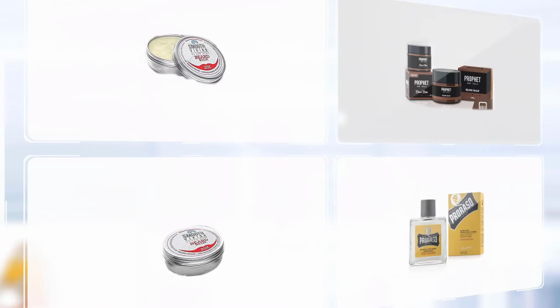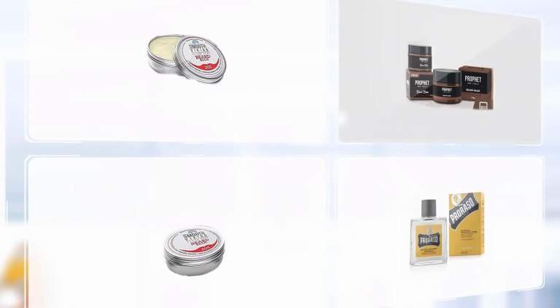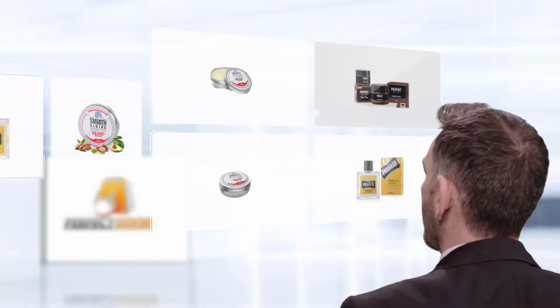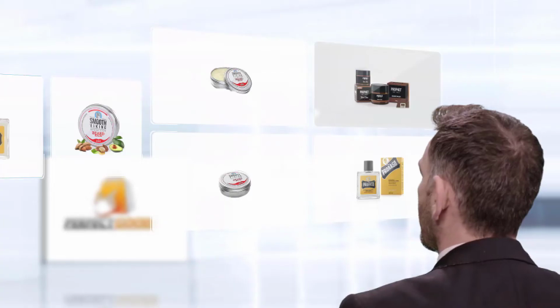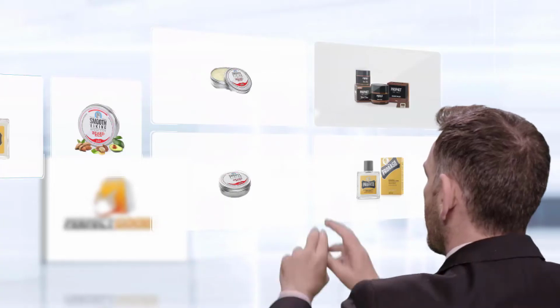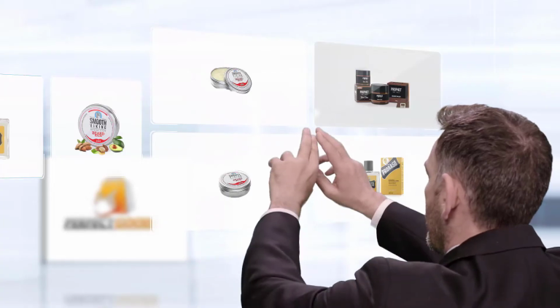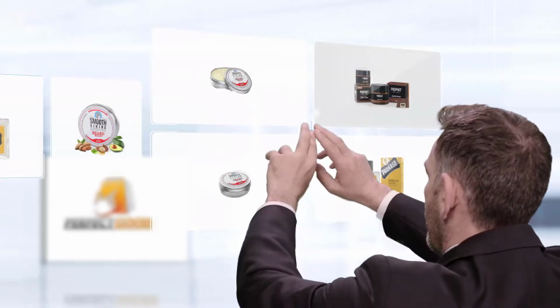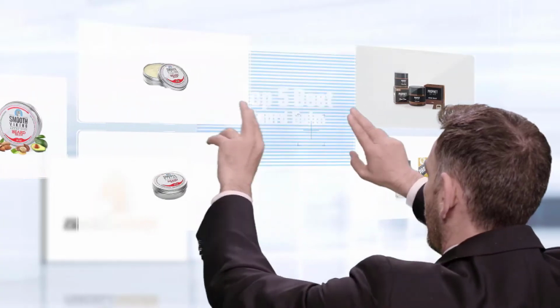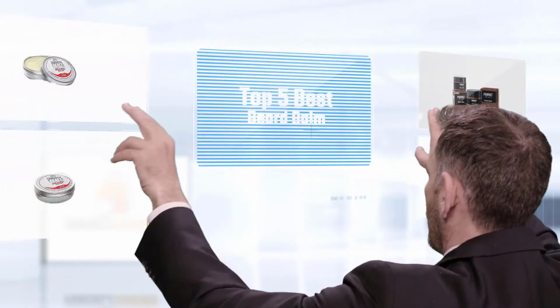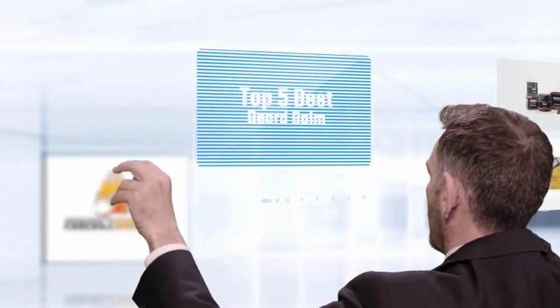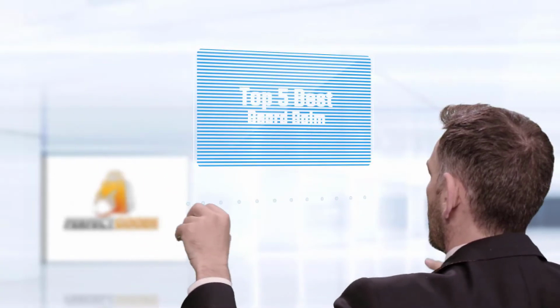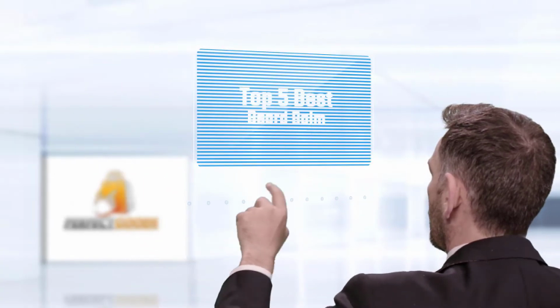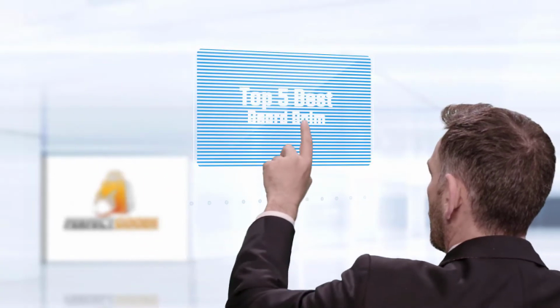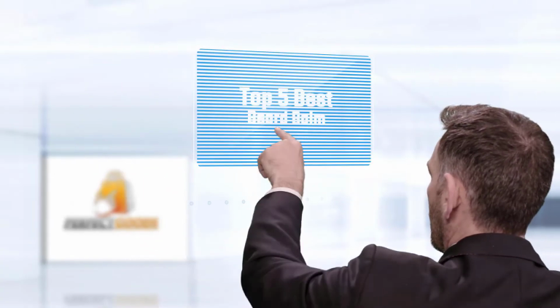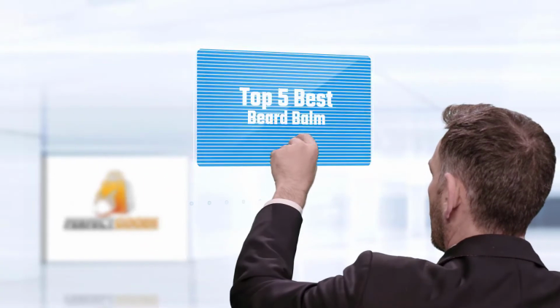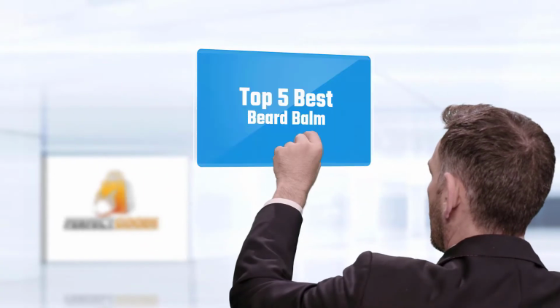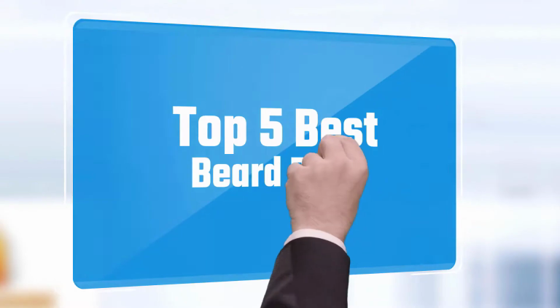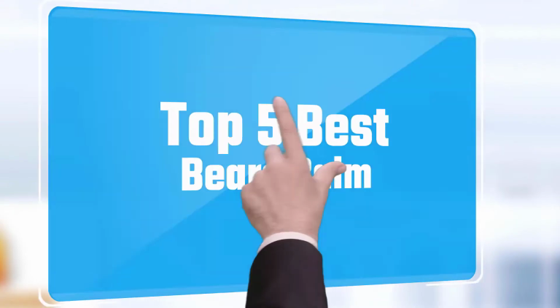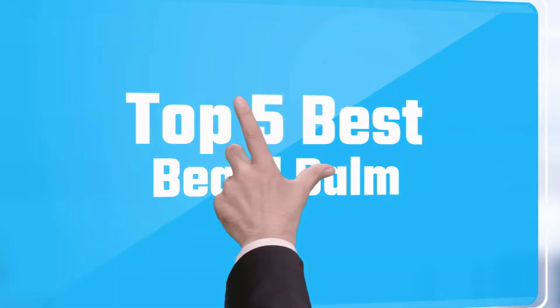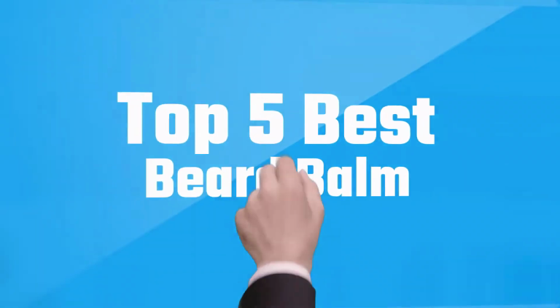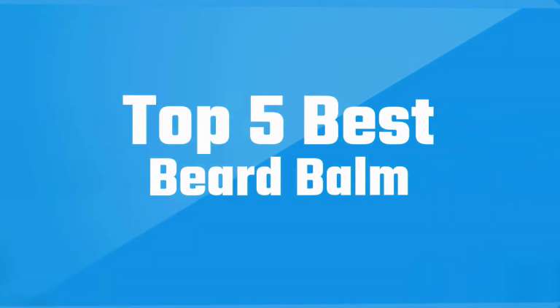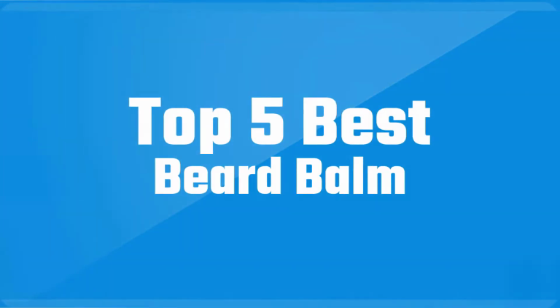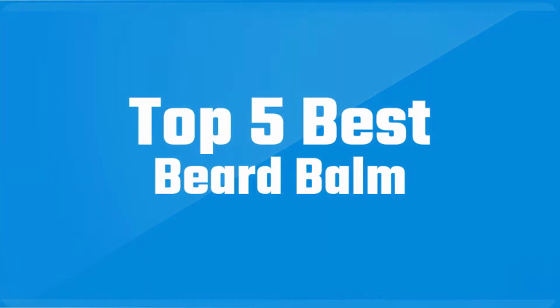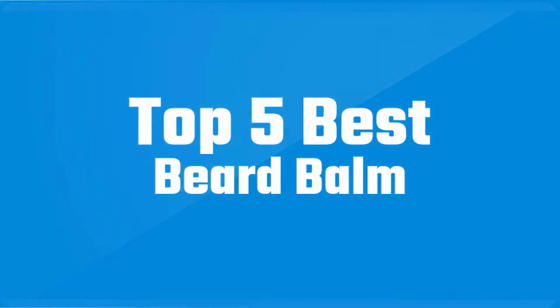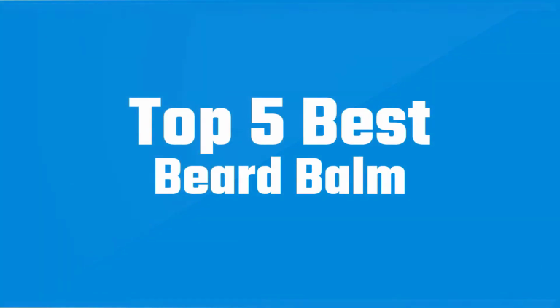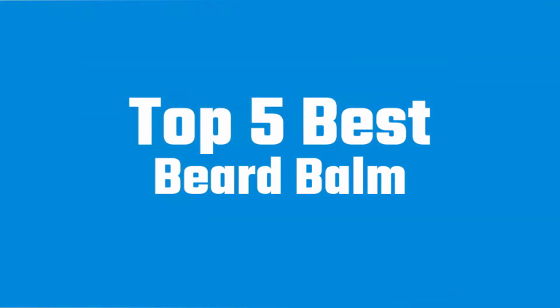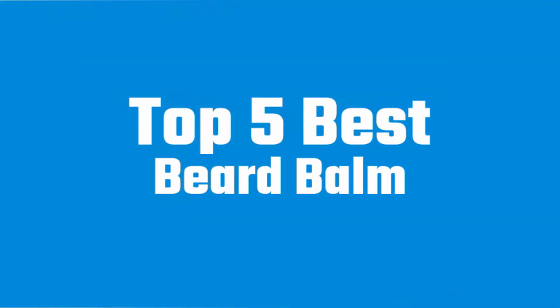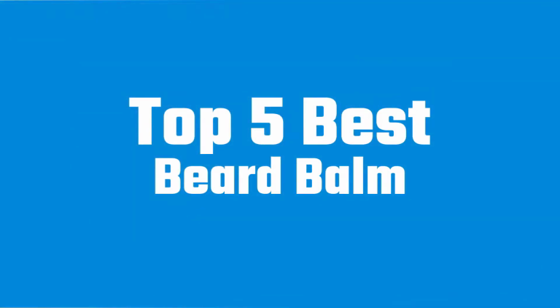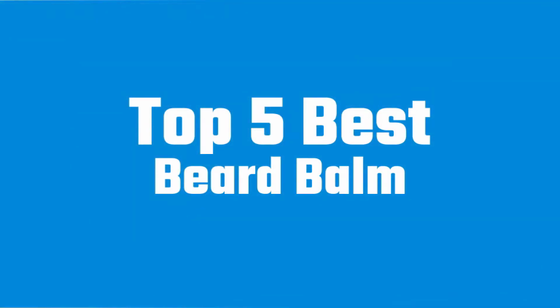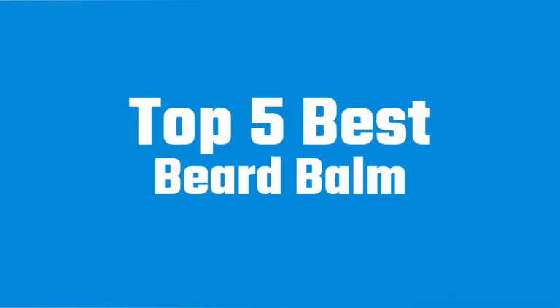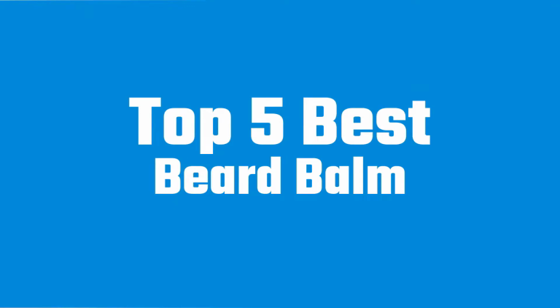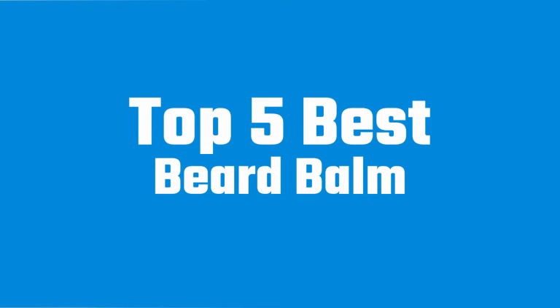If you are looking for the best beard balms, here is a collection you have got to see. Let's get started.